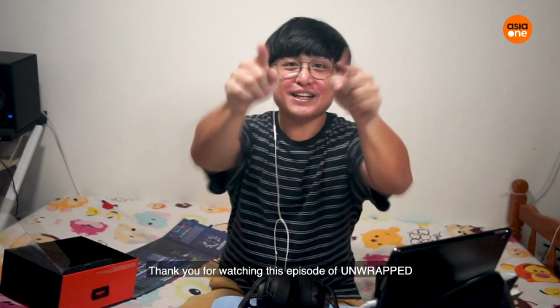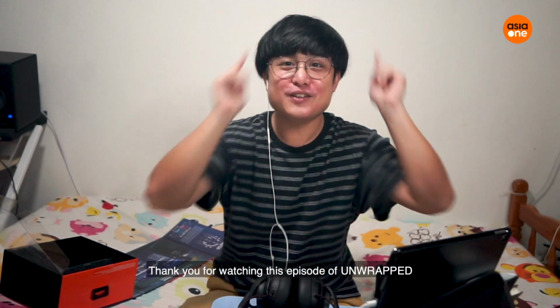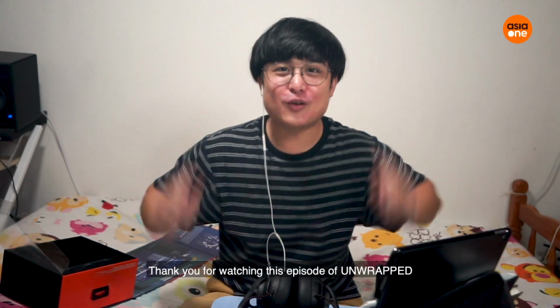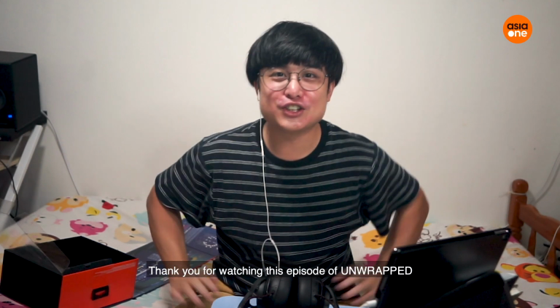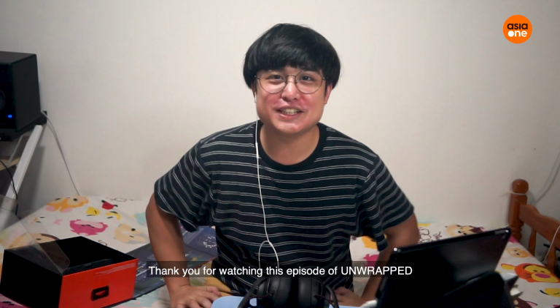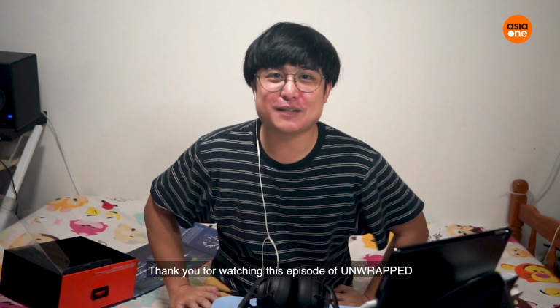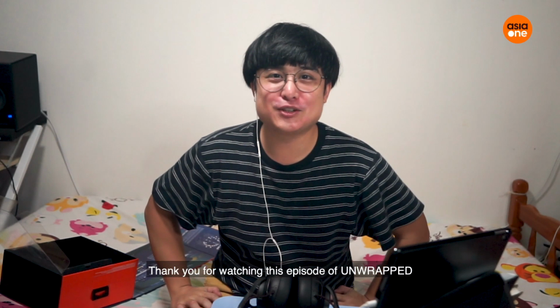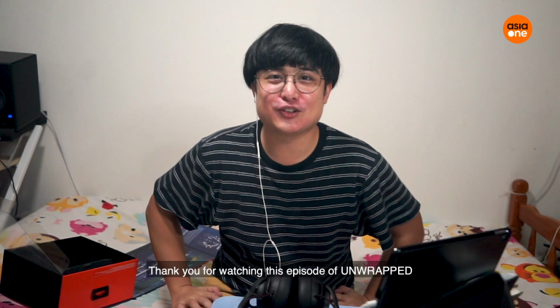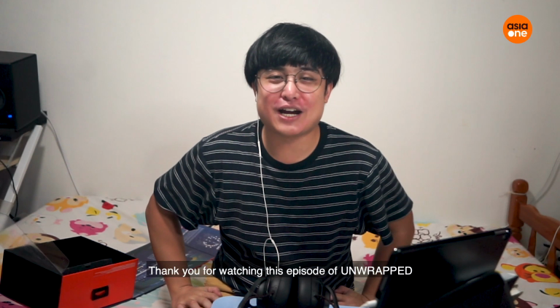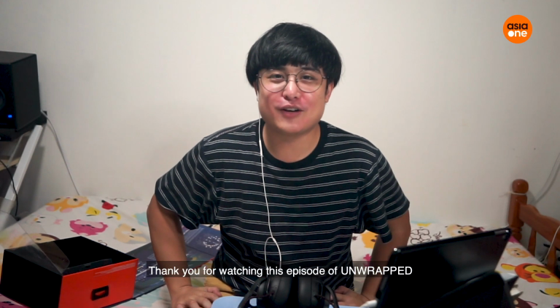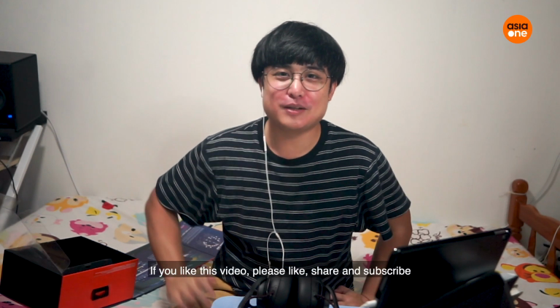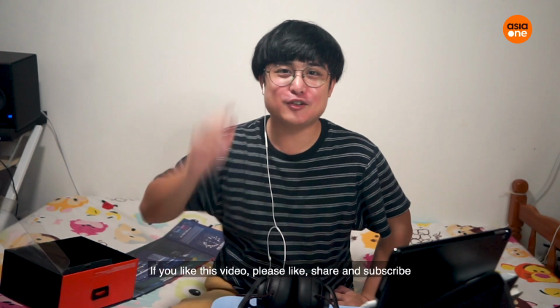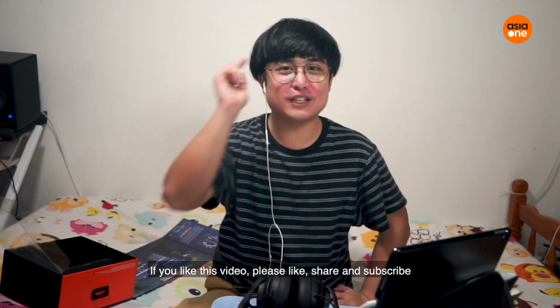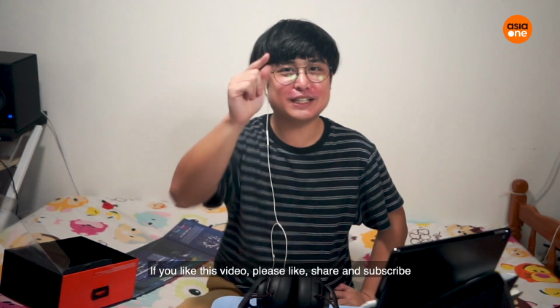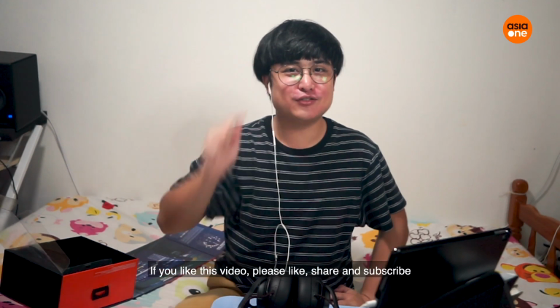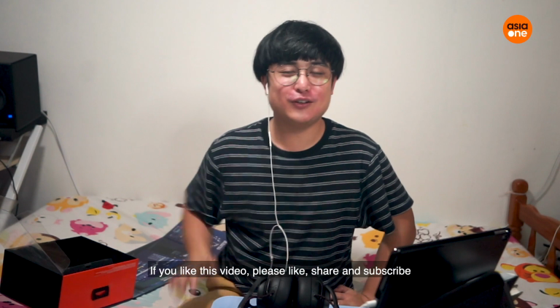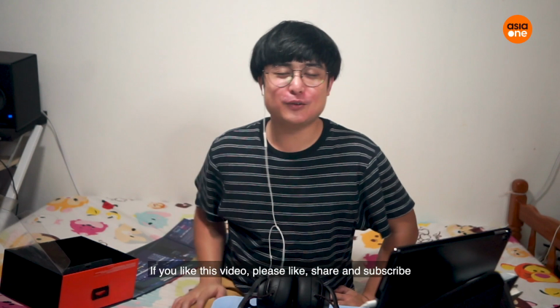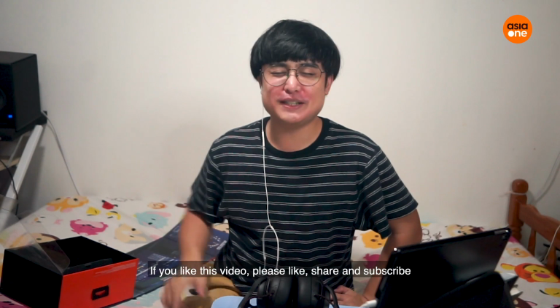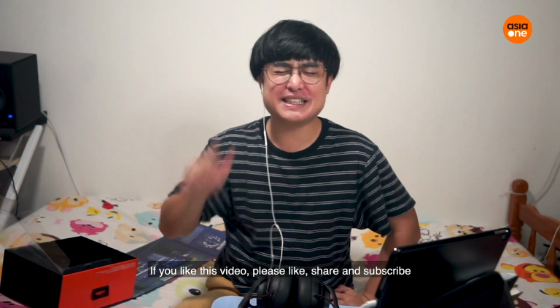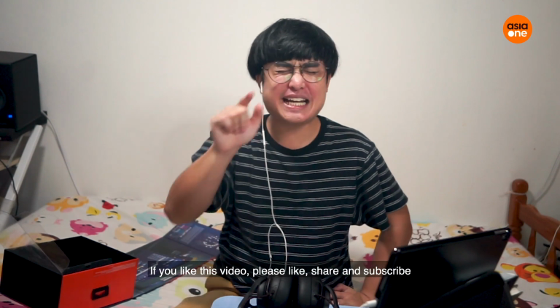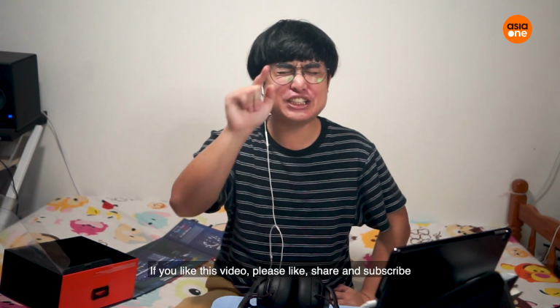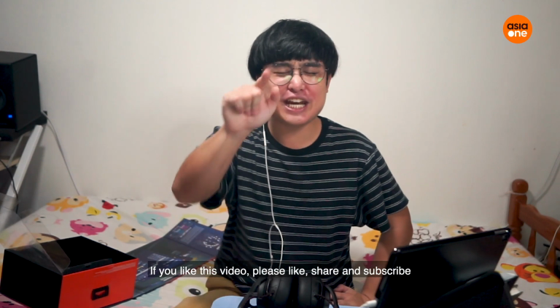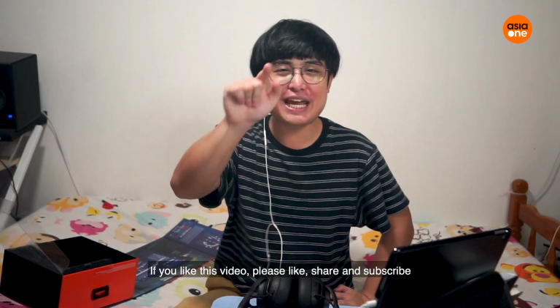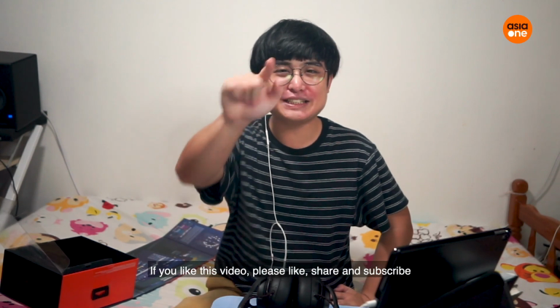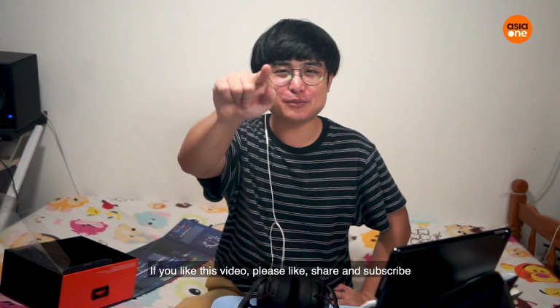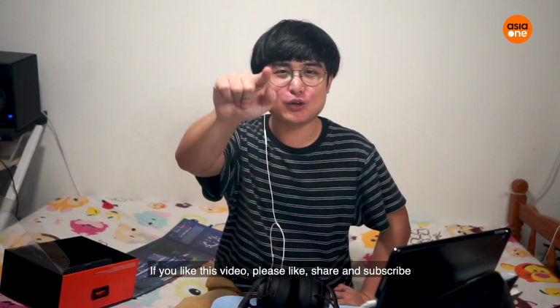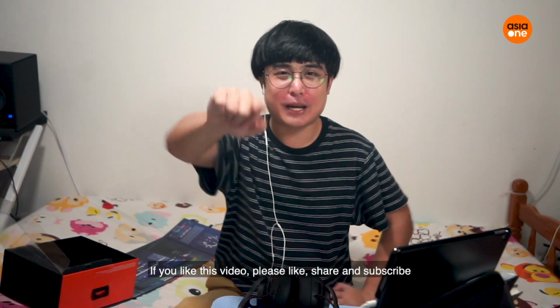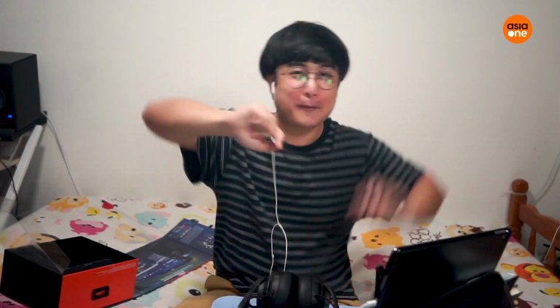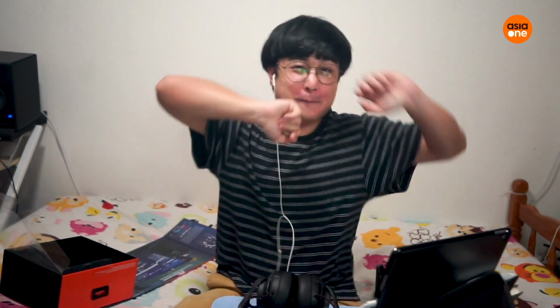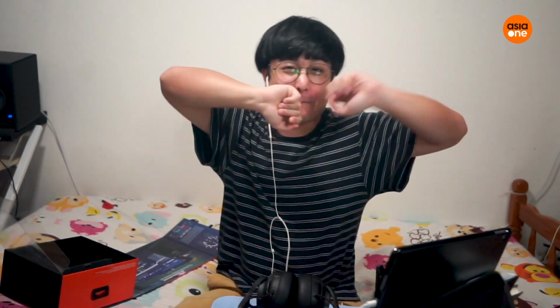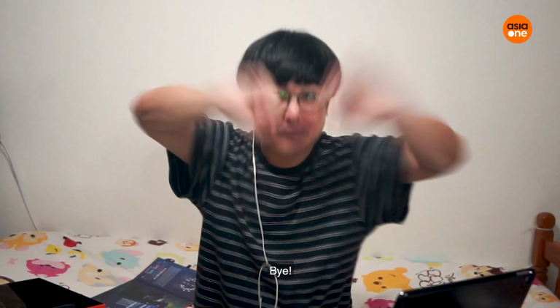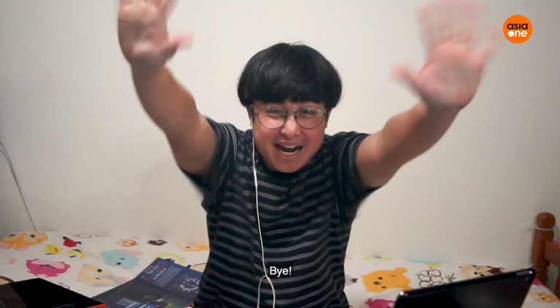Thank you for watching this episode of Unwrapped. If you like this video, please like, share and subscribe. Bye!